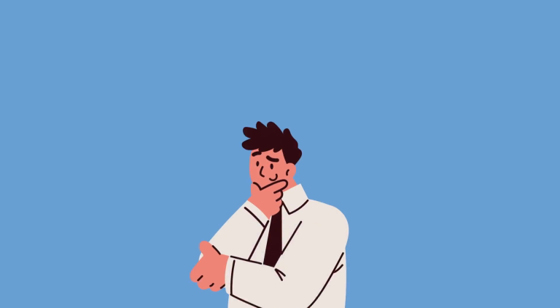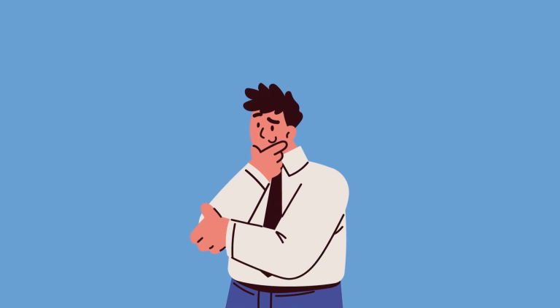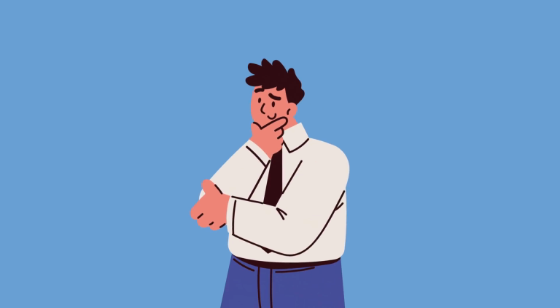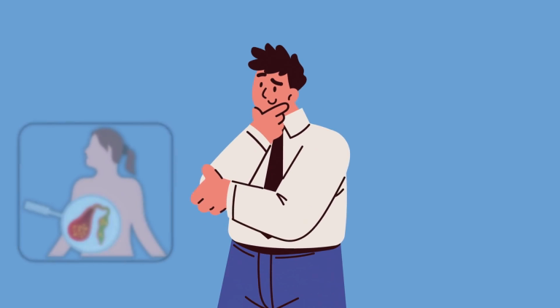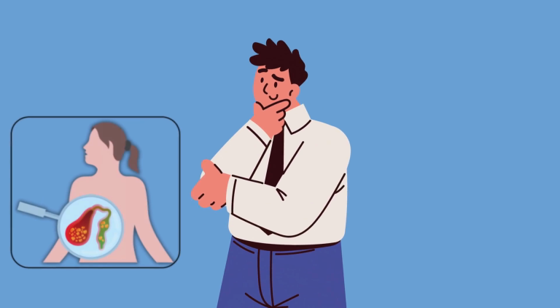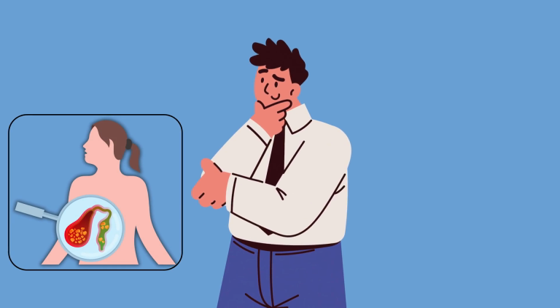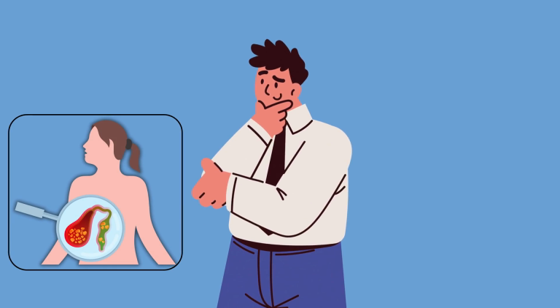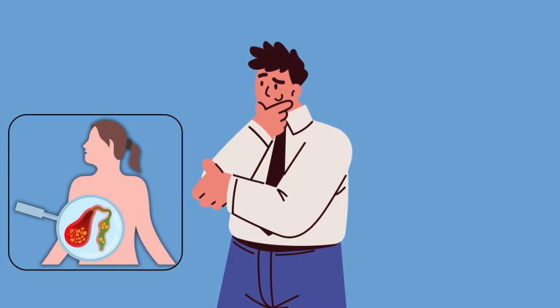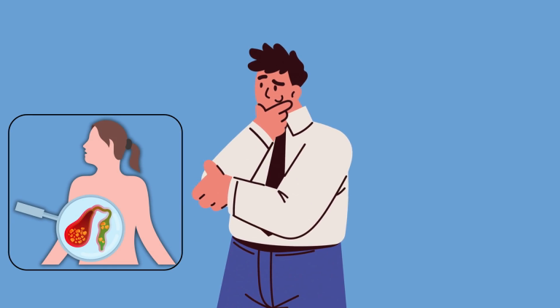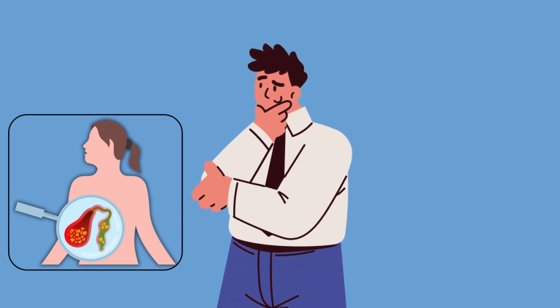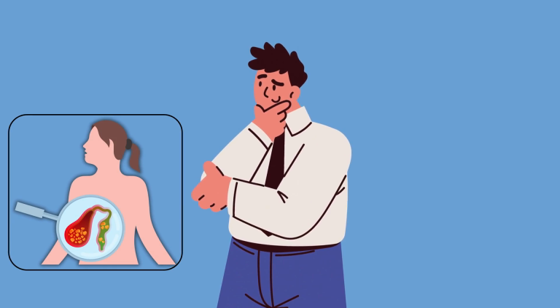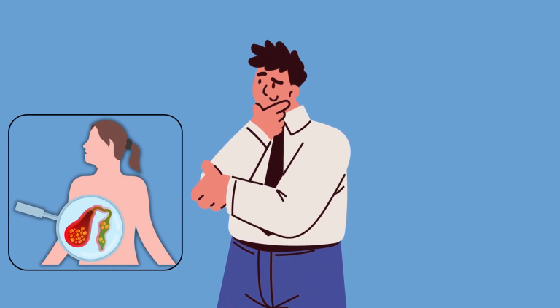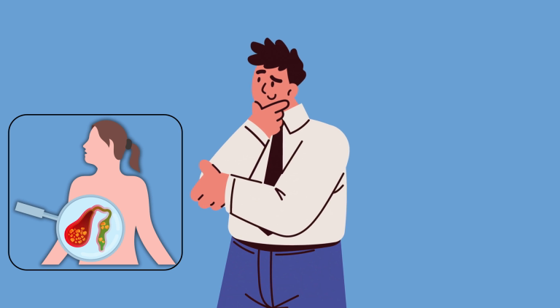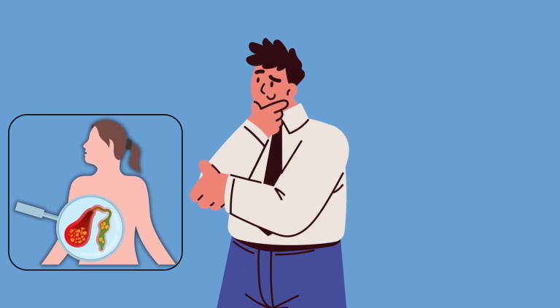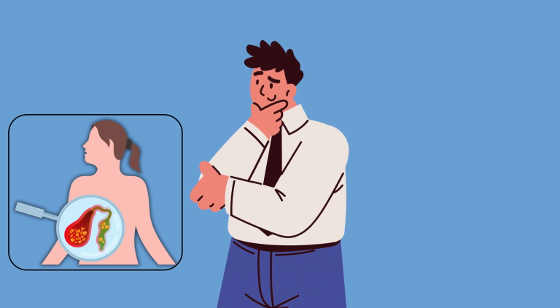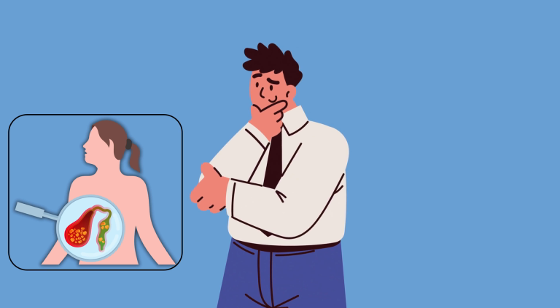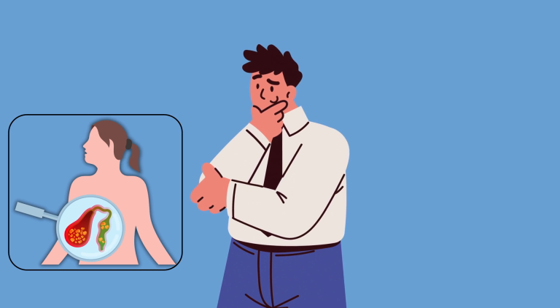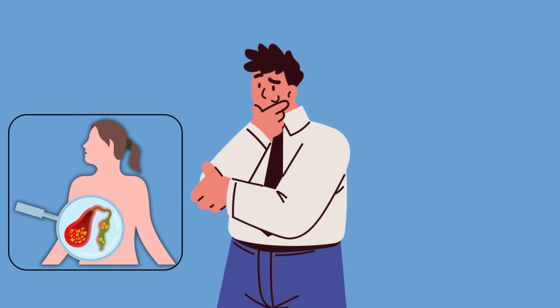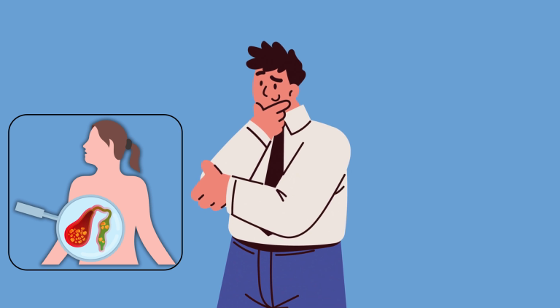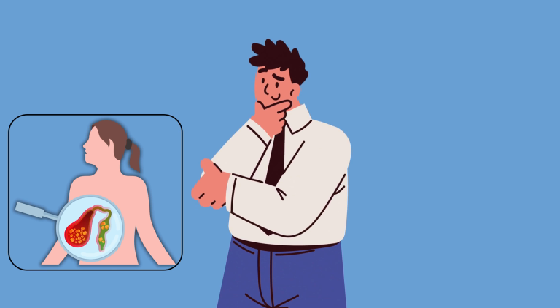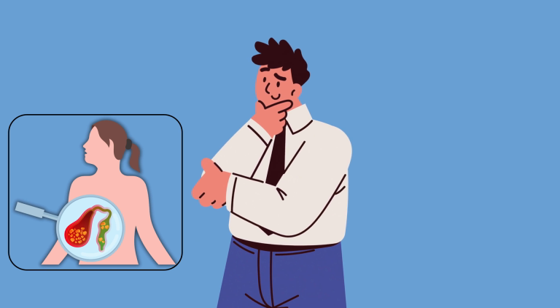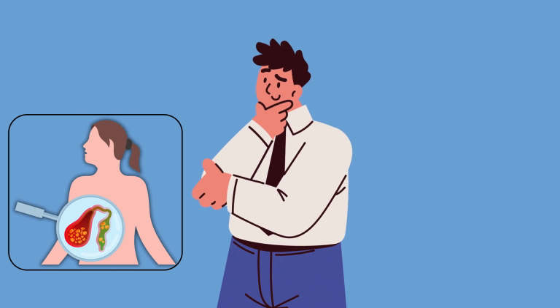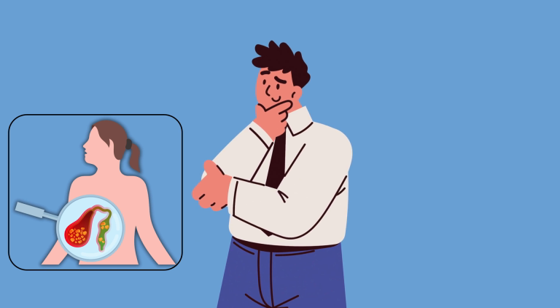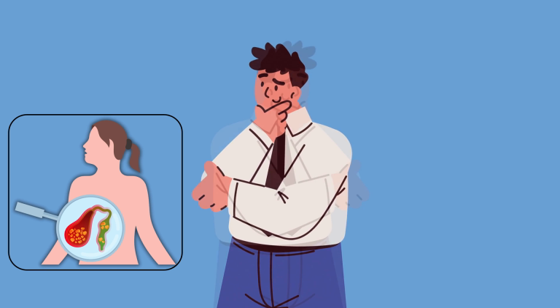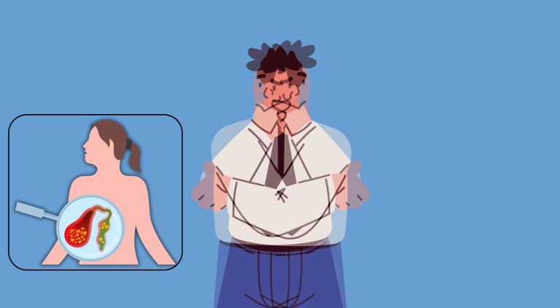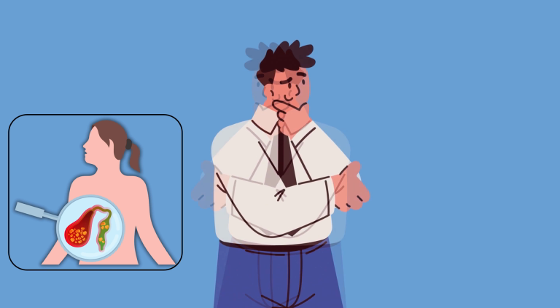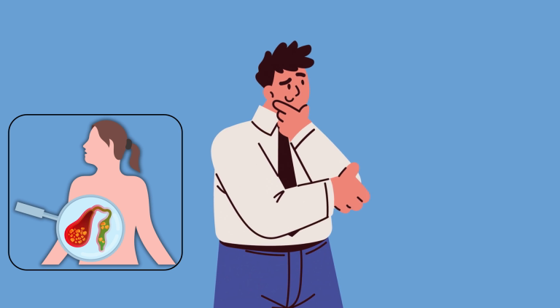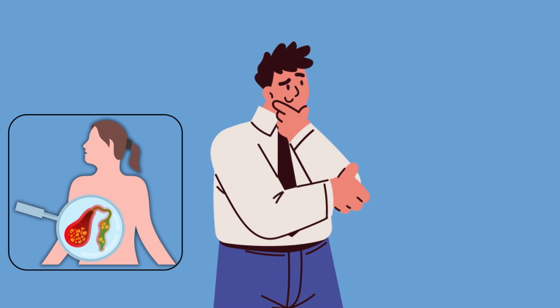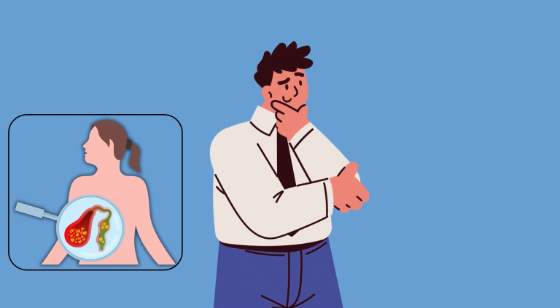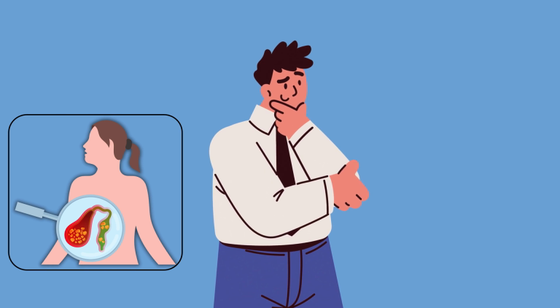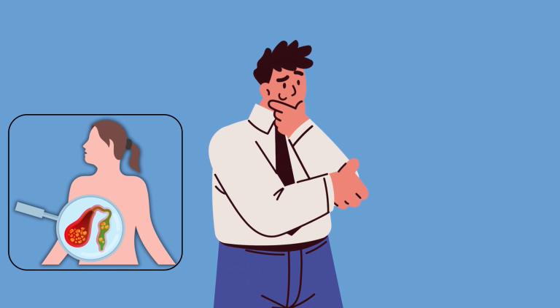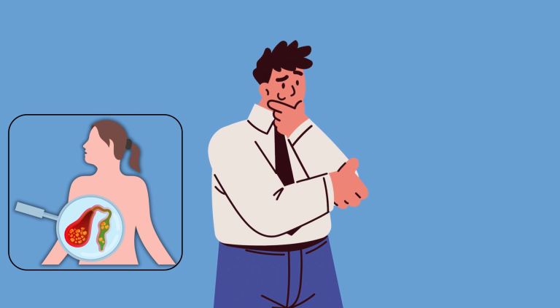But what about the gallbladder? If it's inflamed, should we remove it too? Click here to know more.